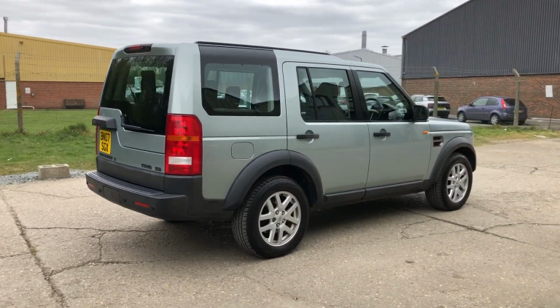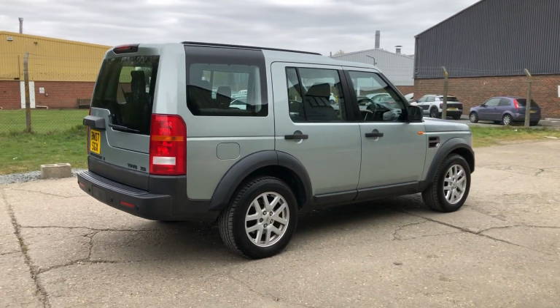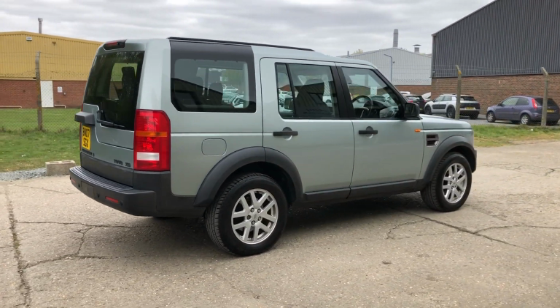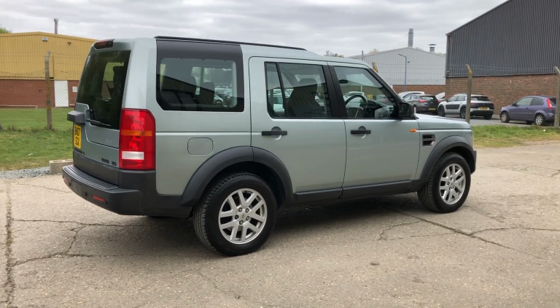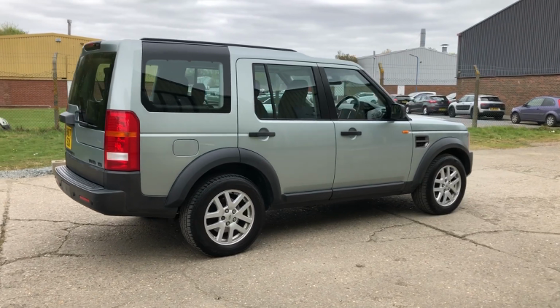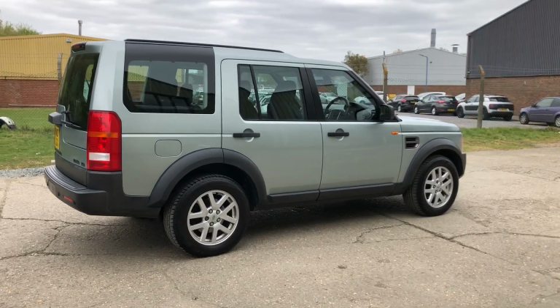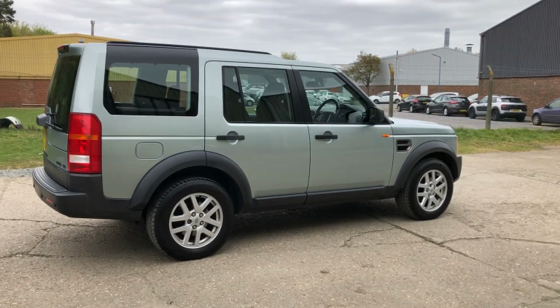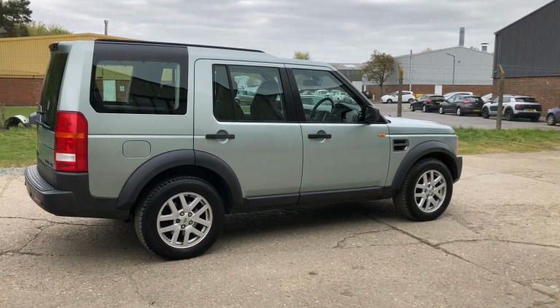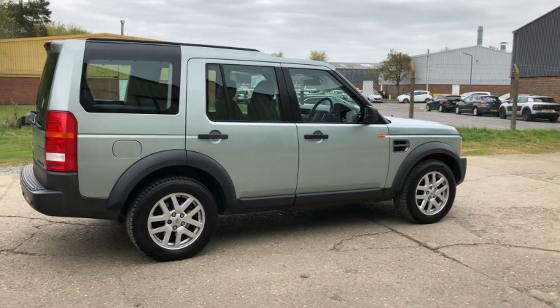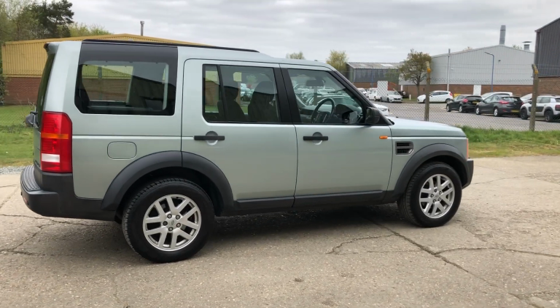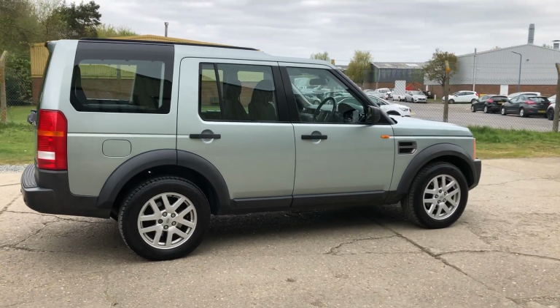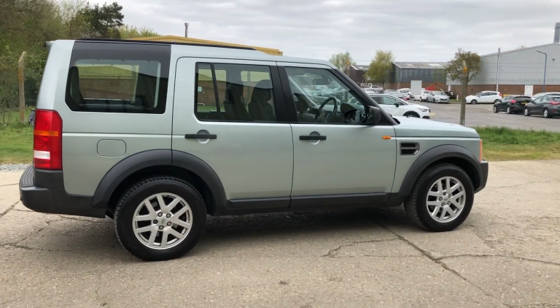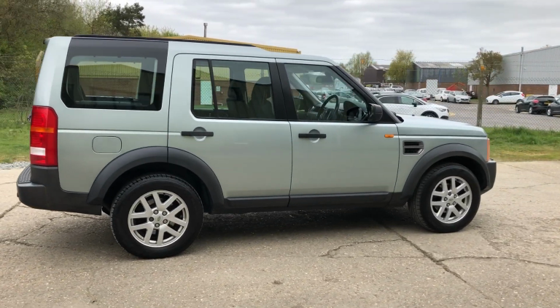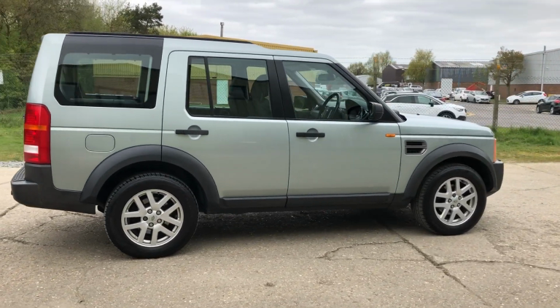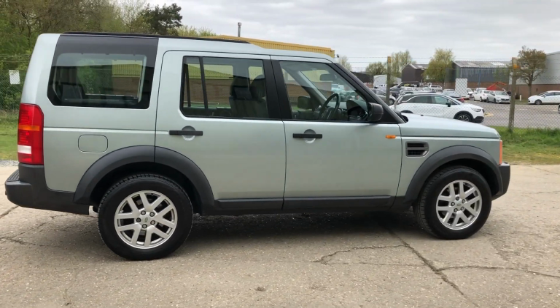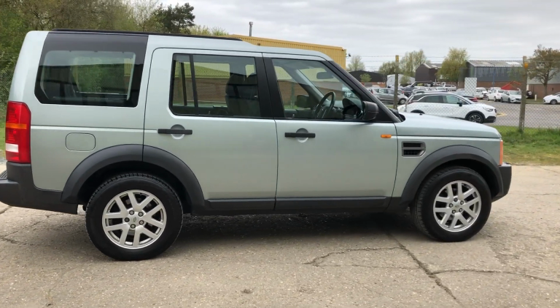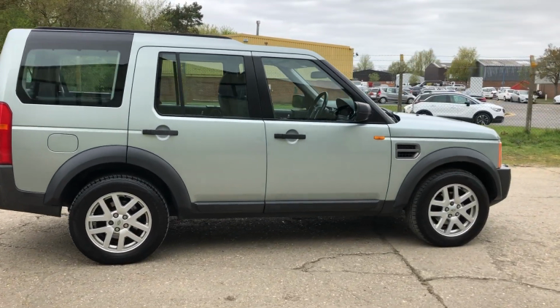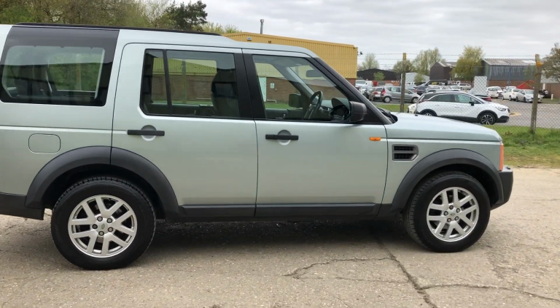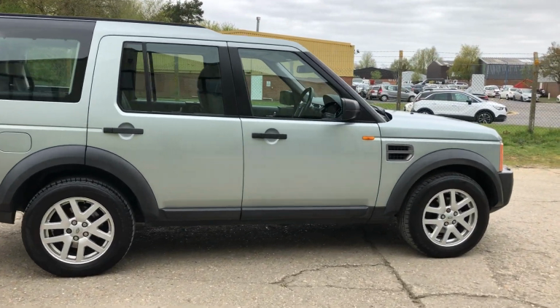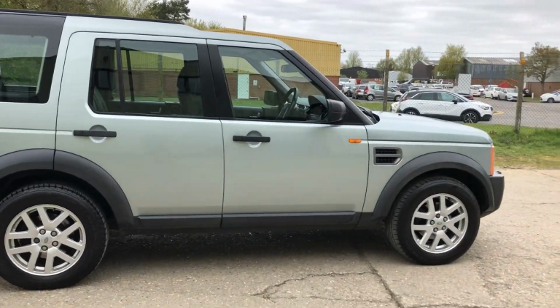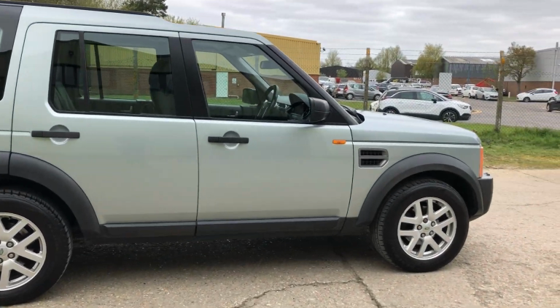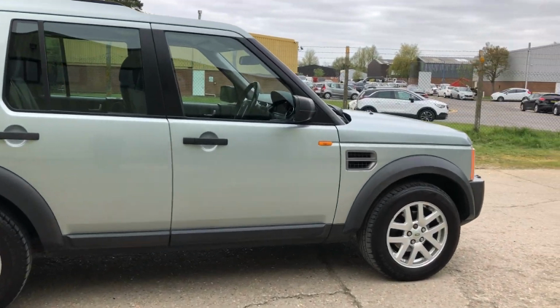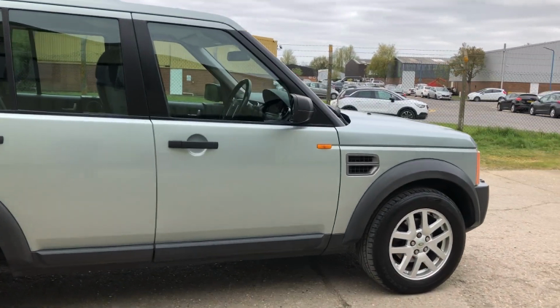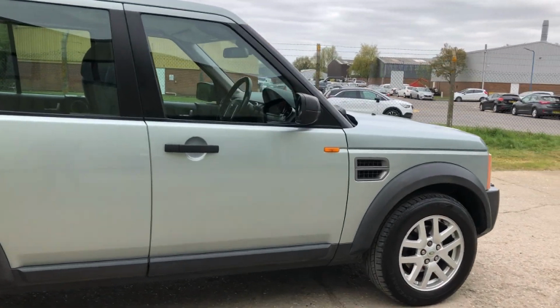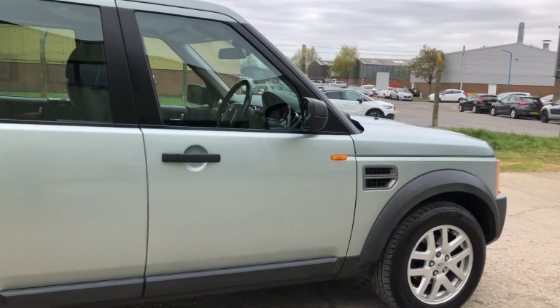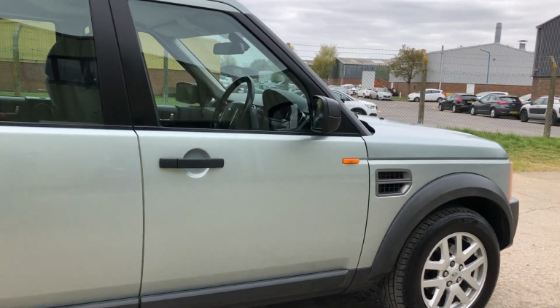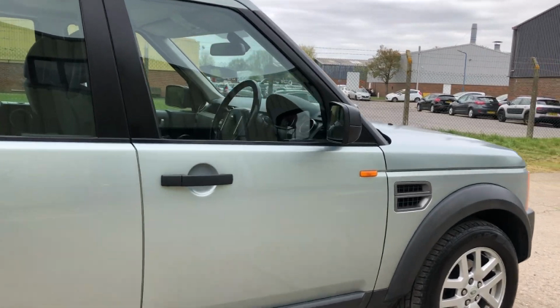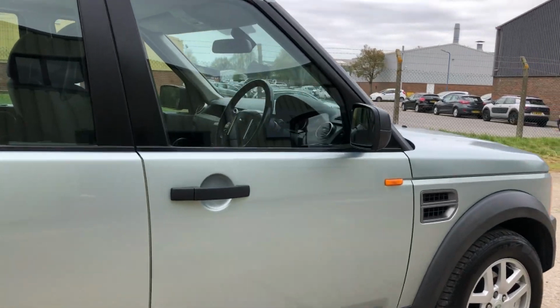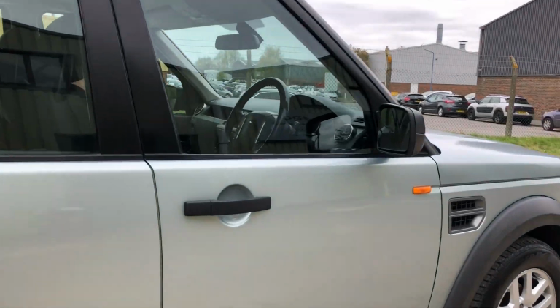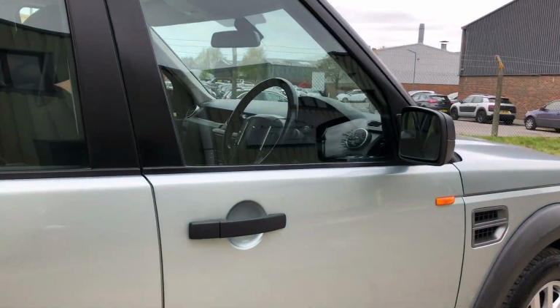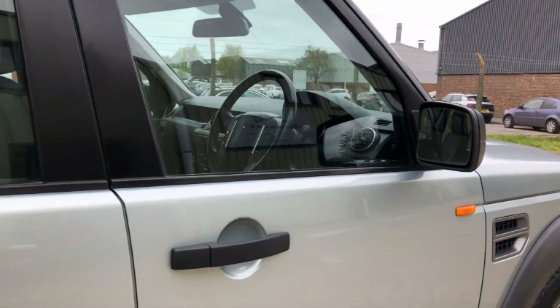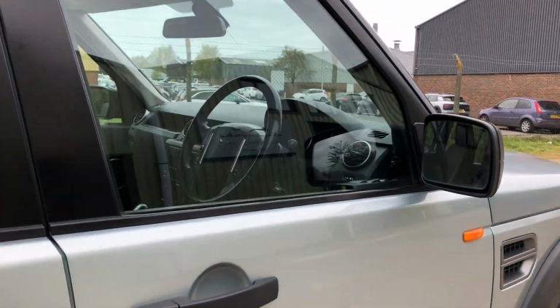We're going to service the car again prior to delivery, and we're going to fully valet the vehicle as well.